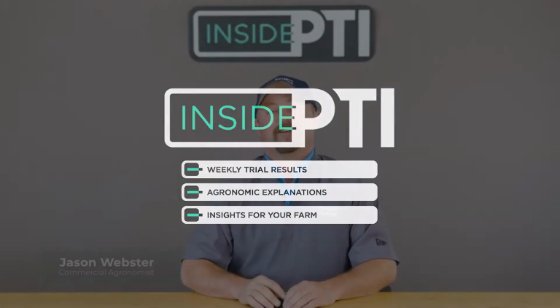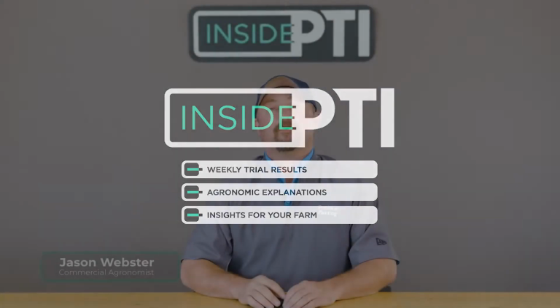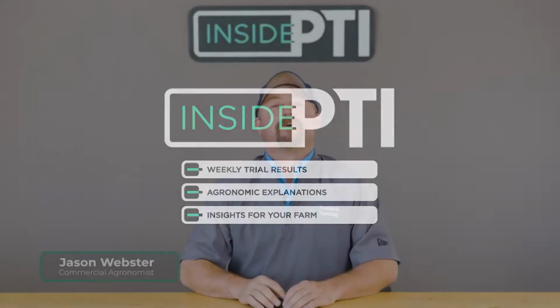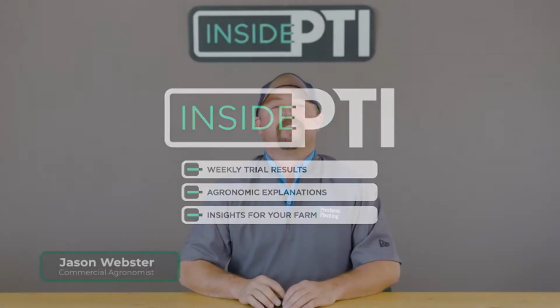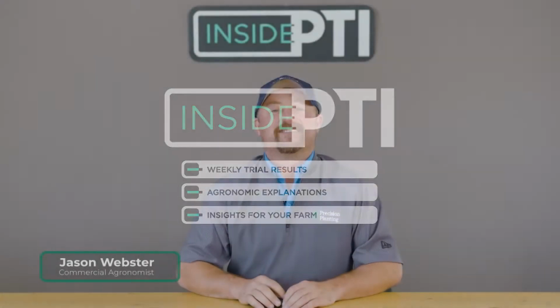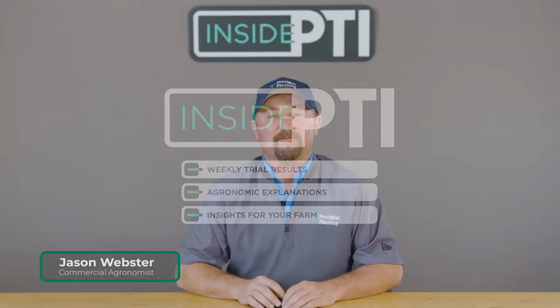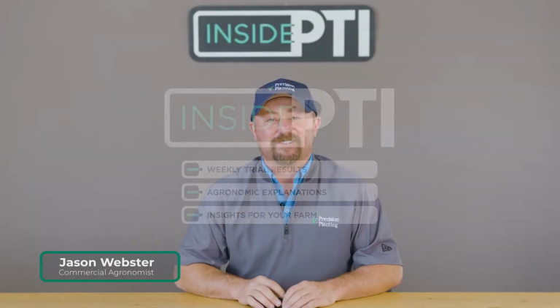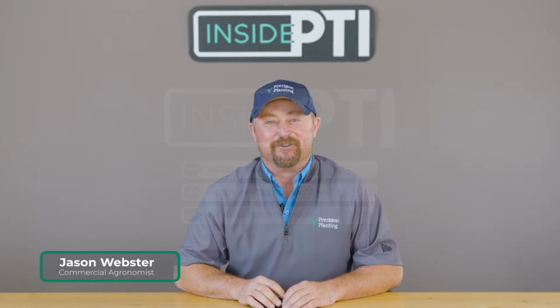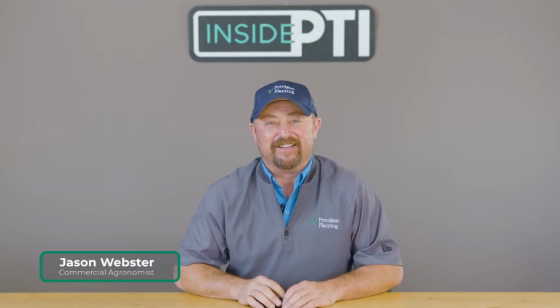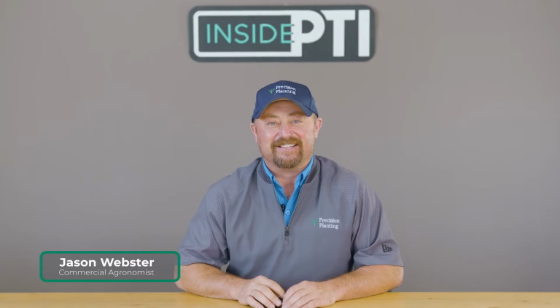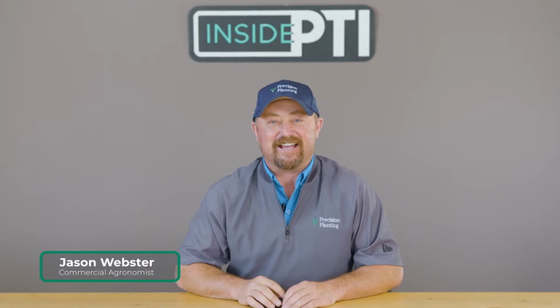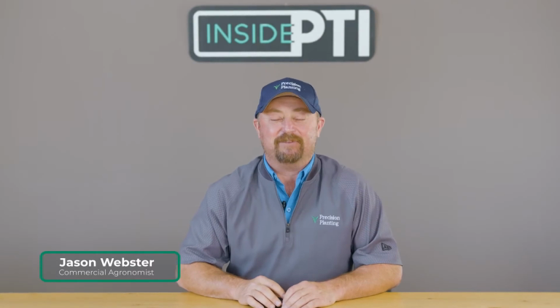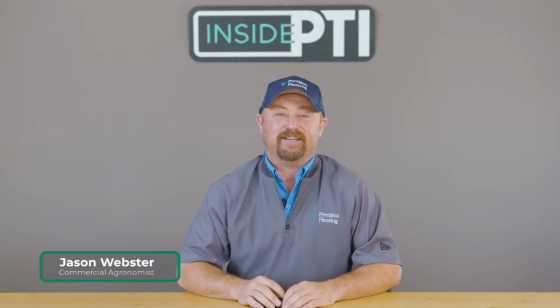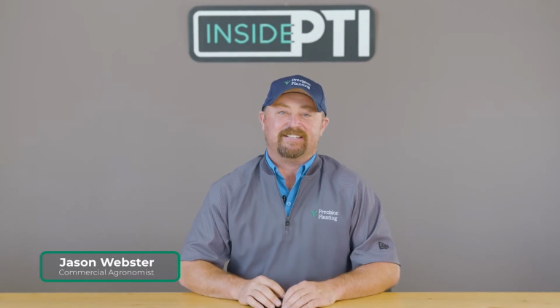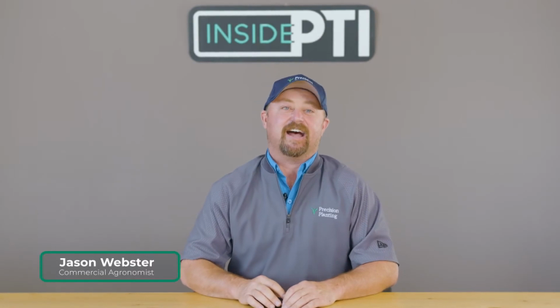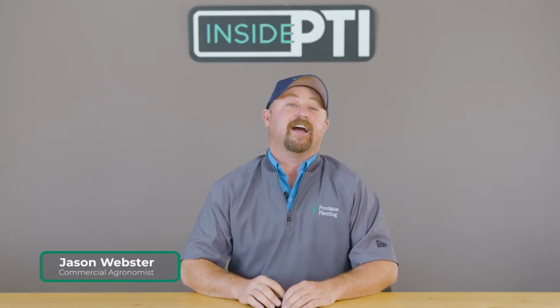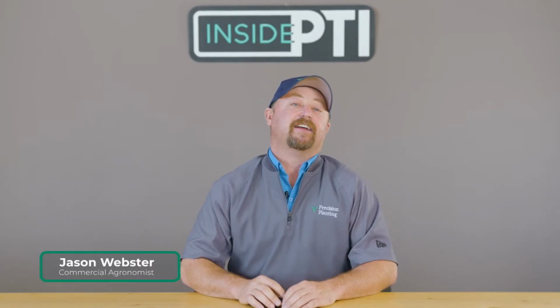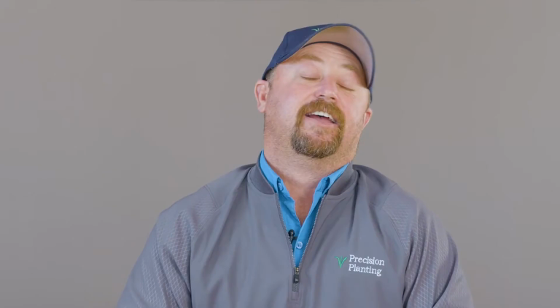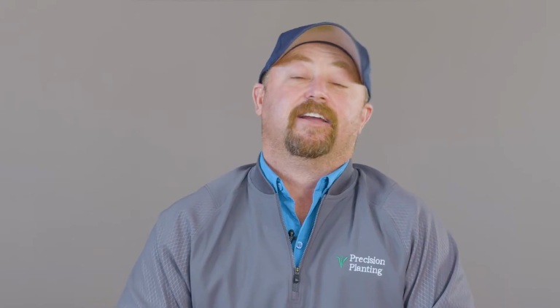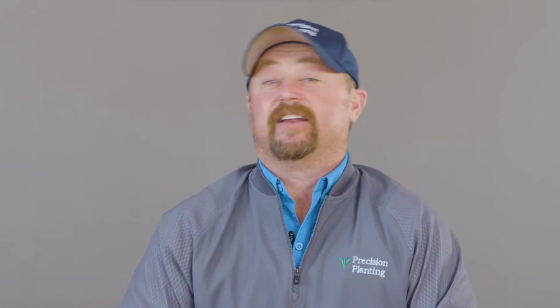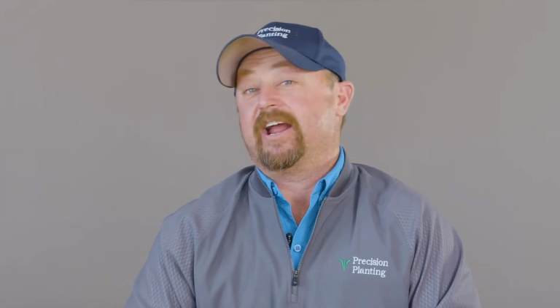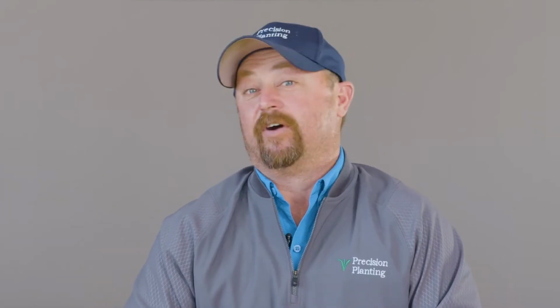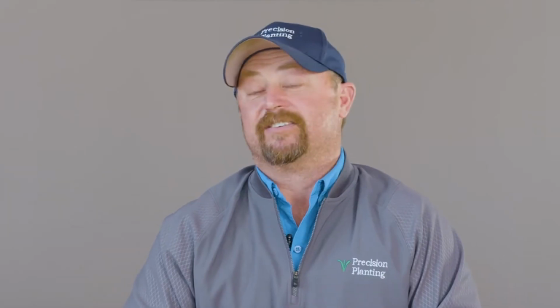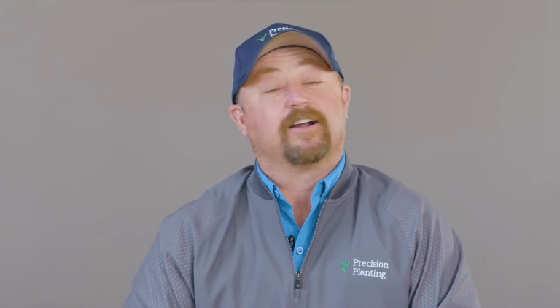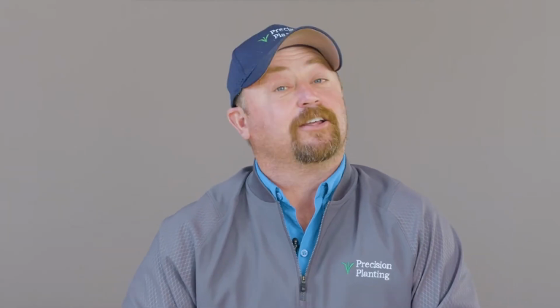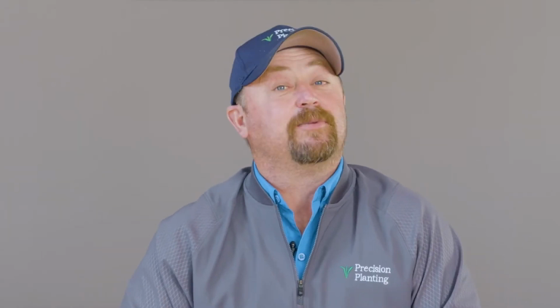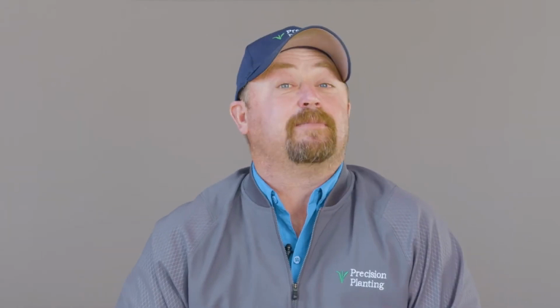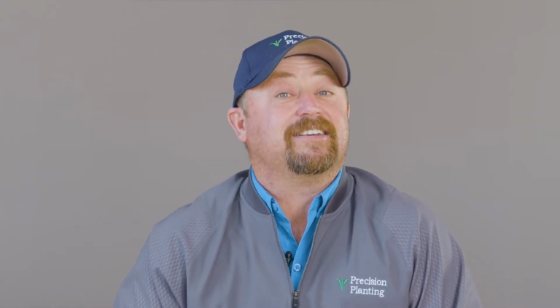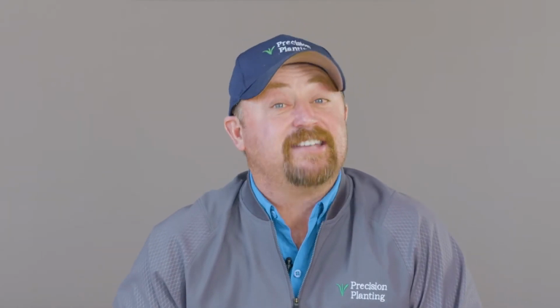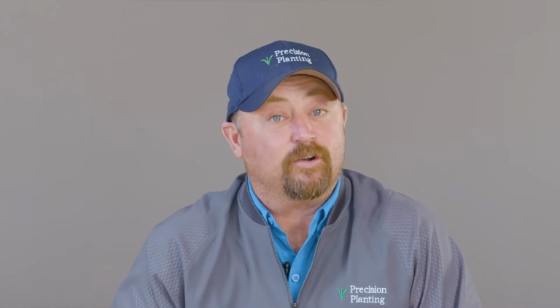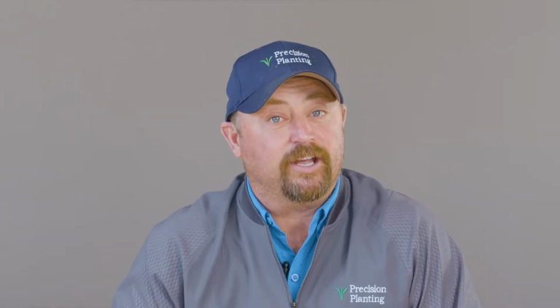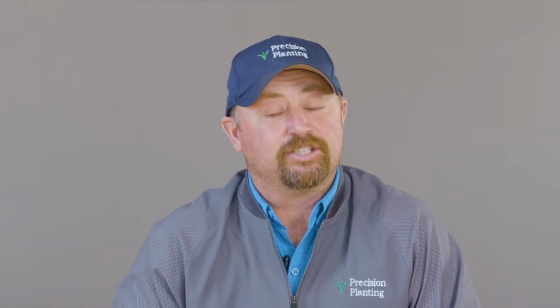Welcome to this episode of Inside PTI. Today I want to talk a little bit about tillage.